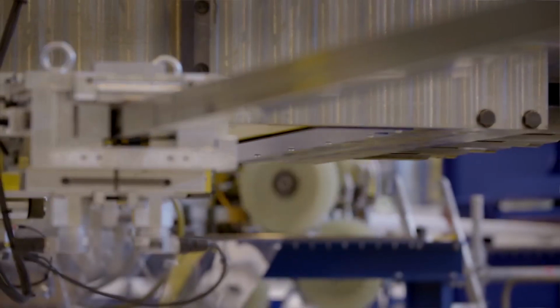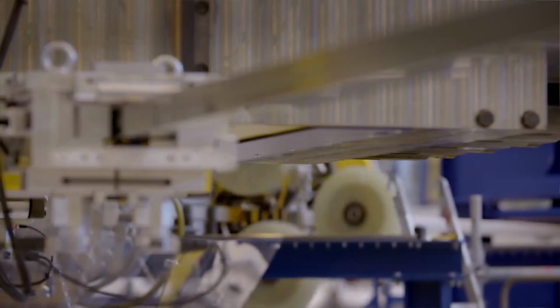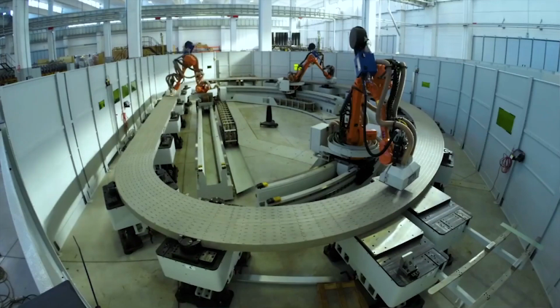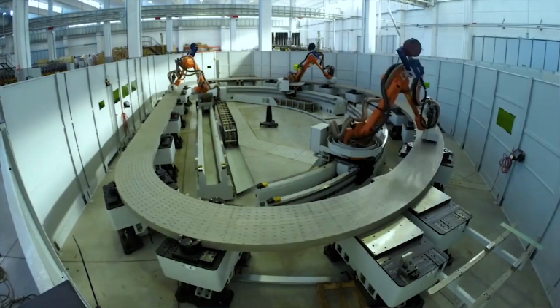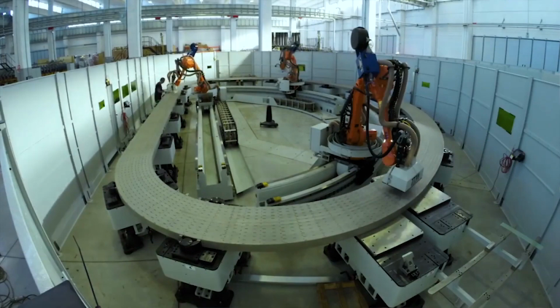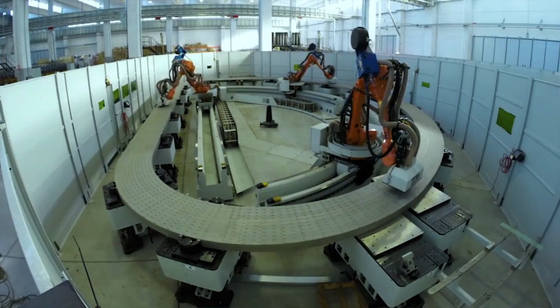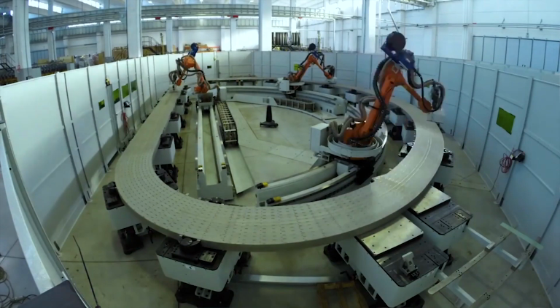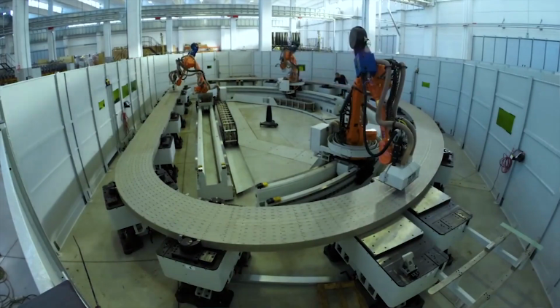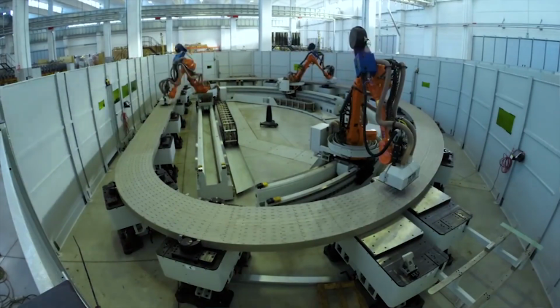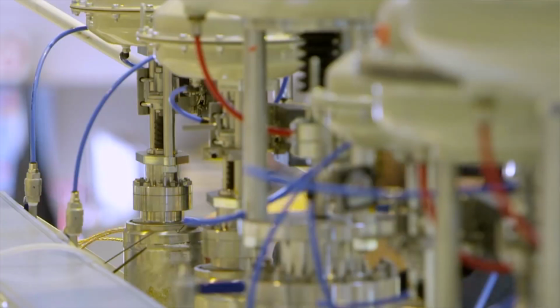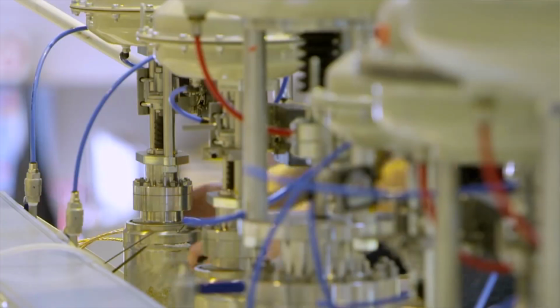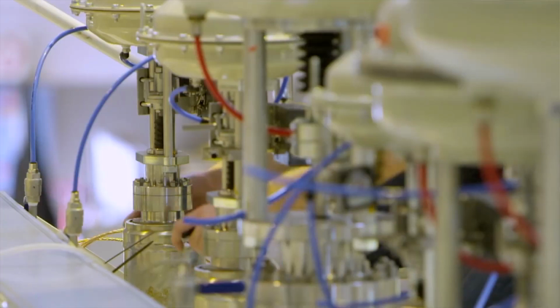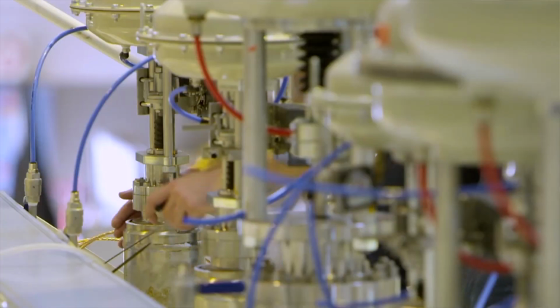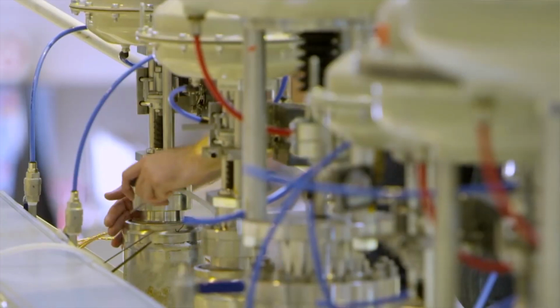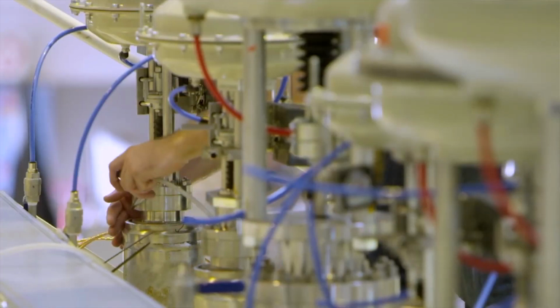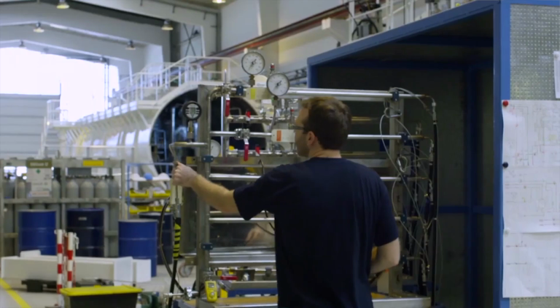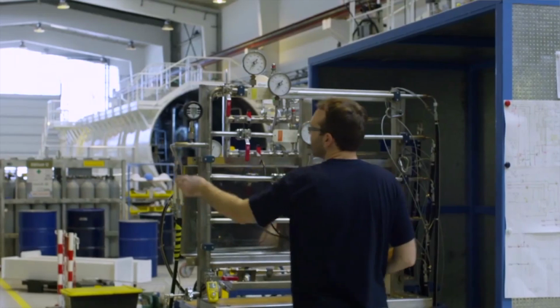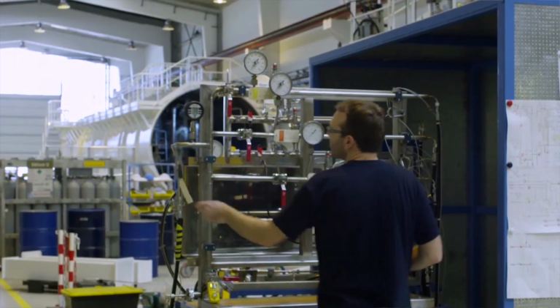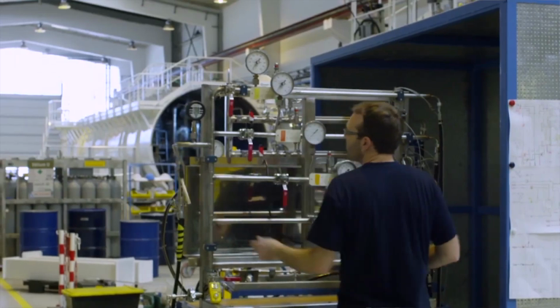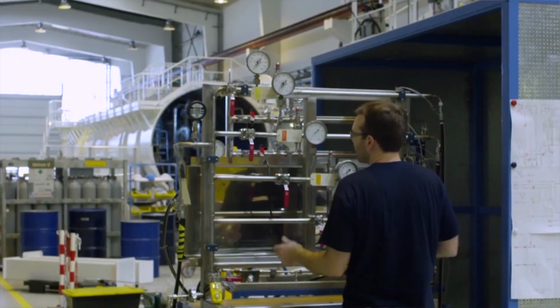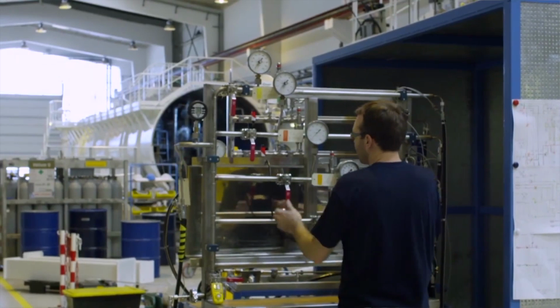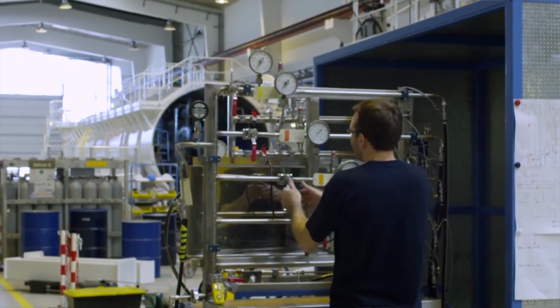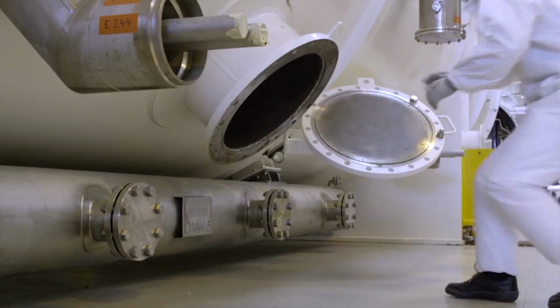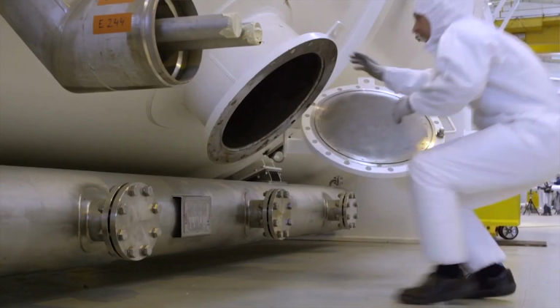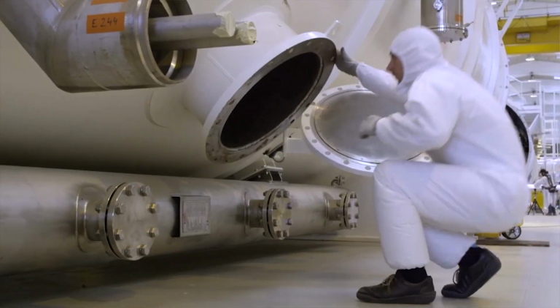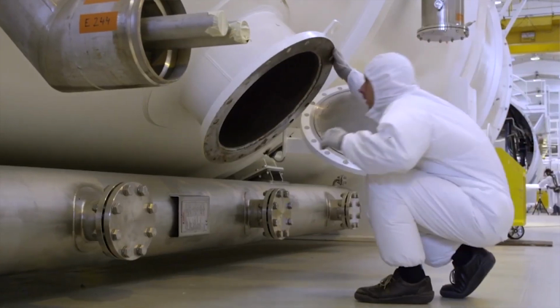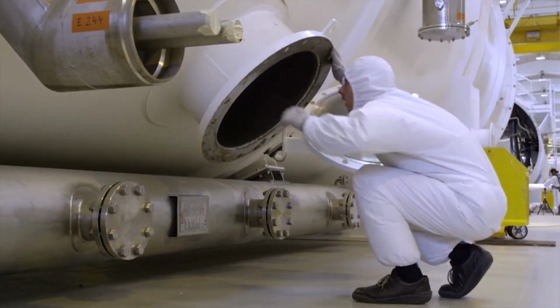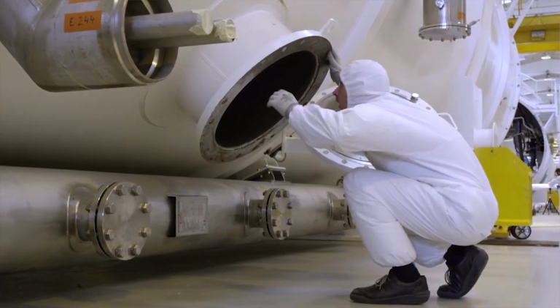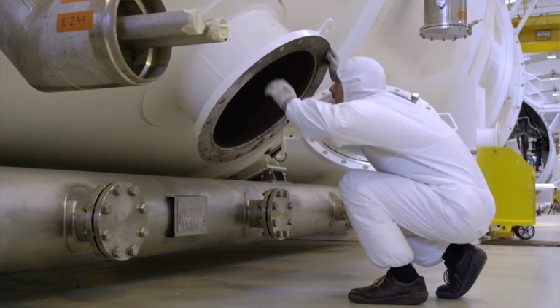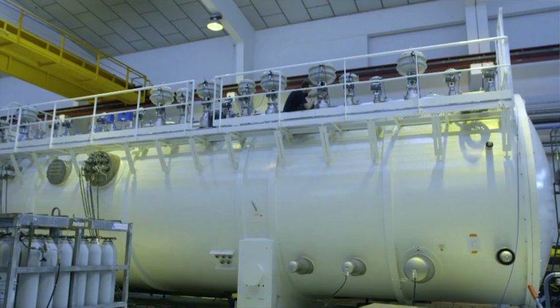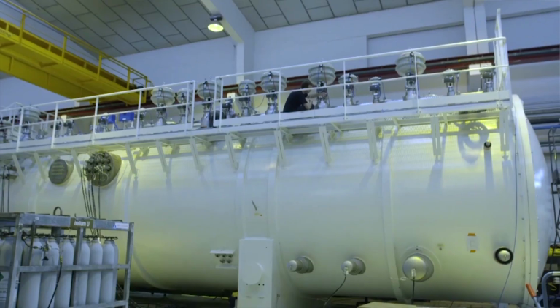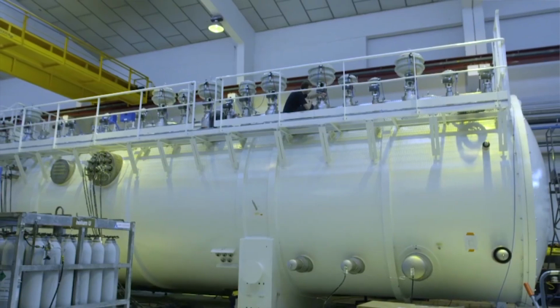But countries also have their own labs, their own flagship projects, so there are numerous tokamaks all around the world.